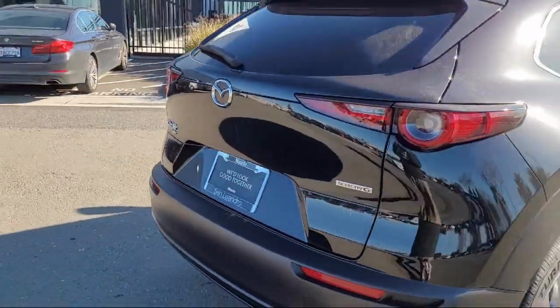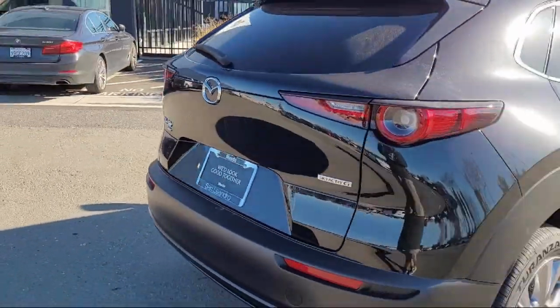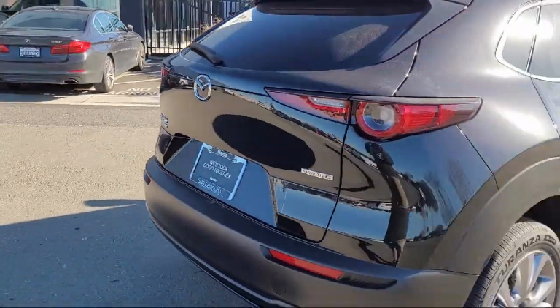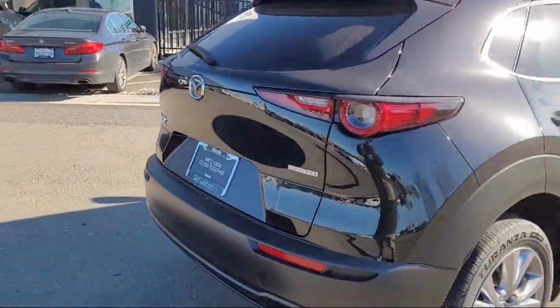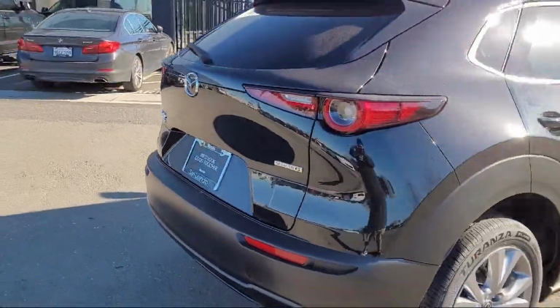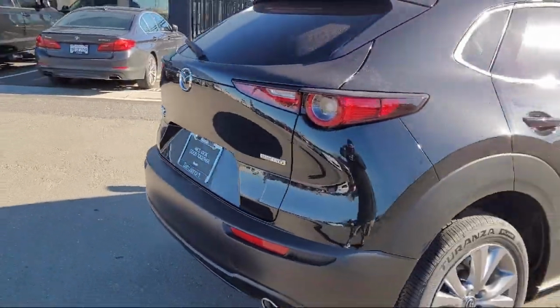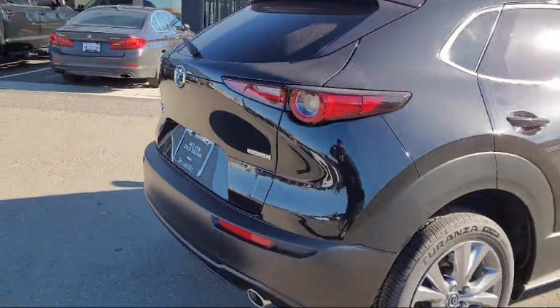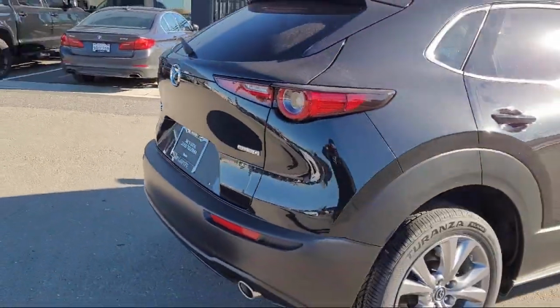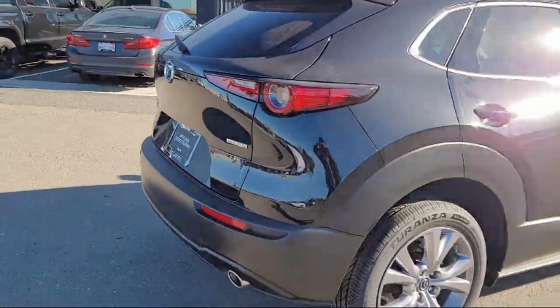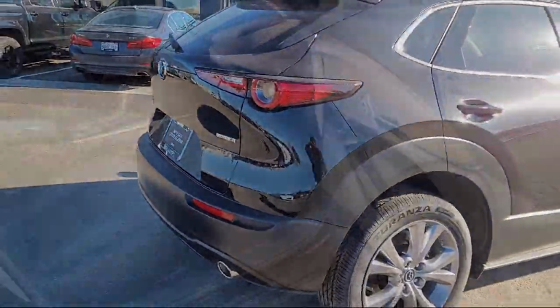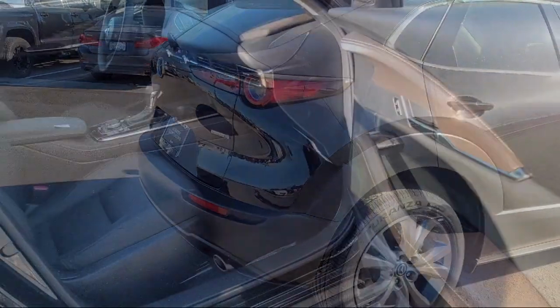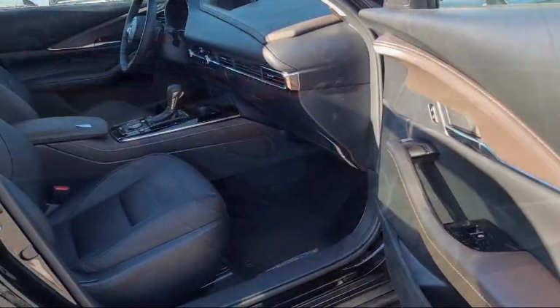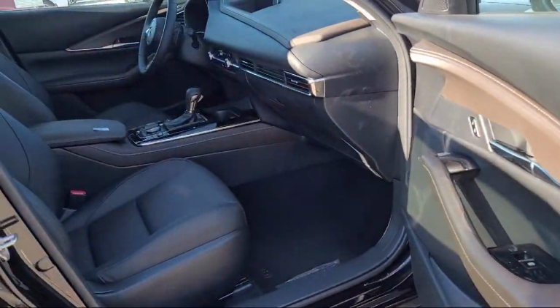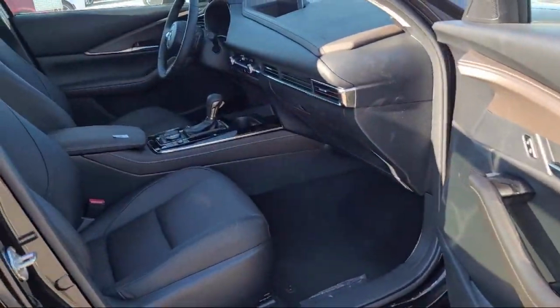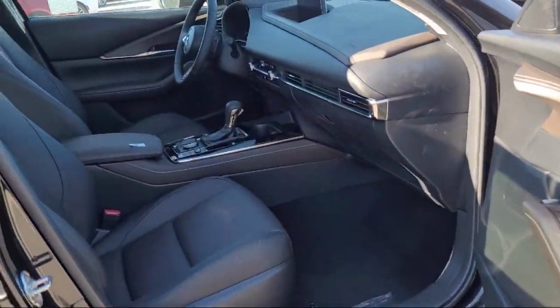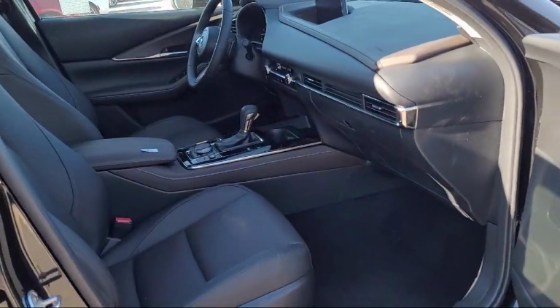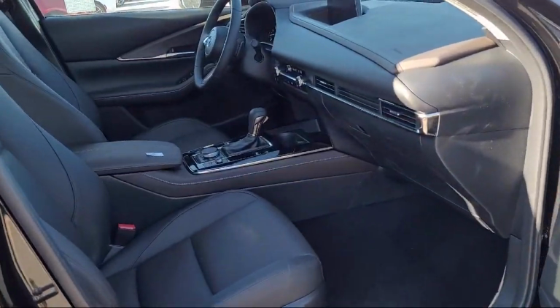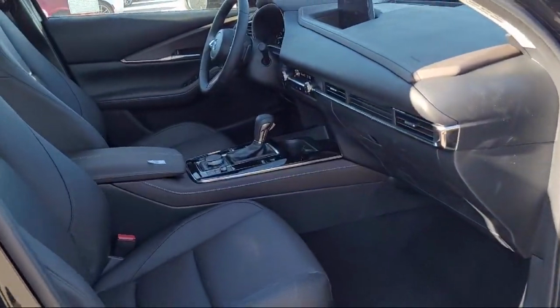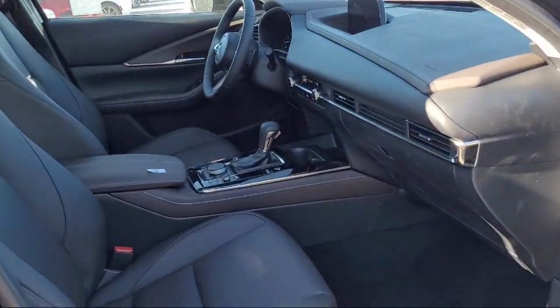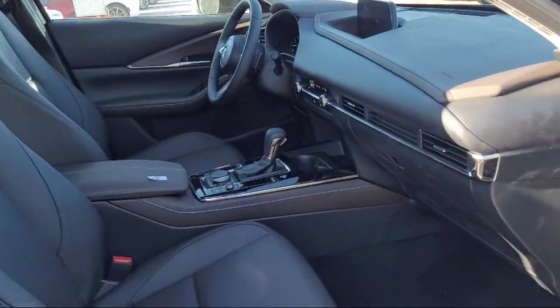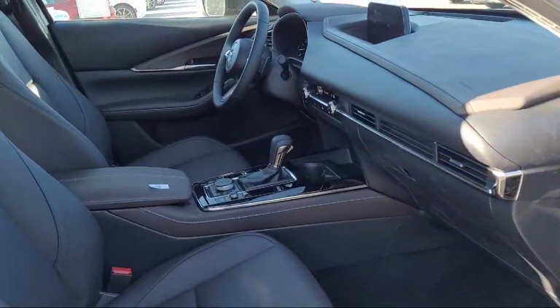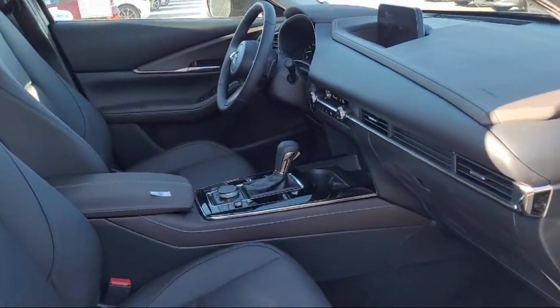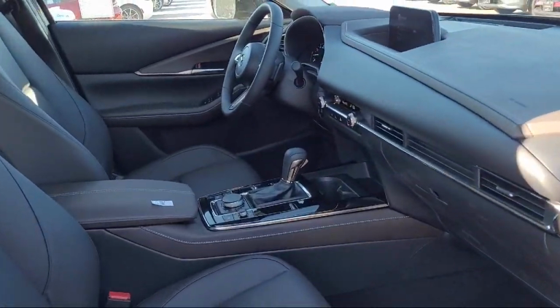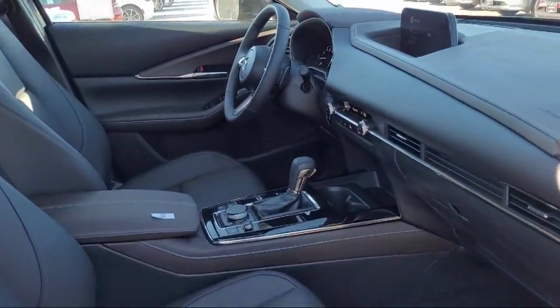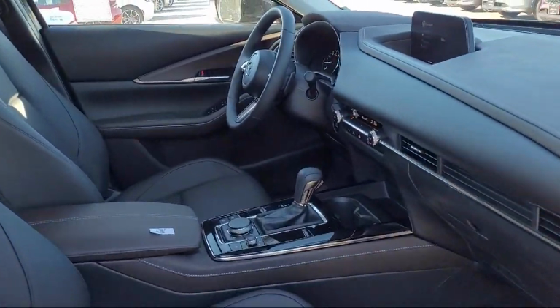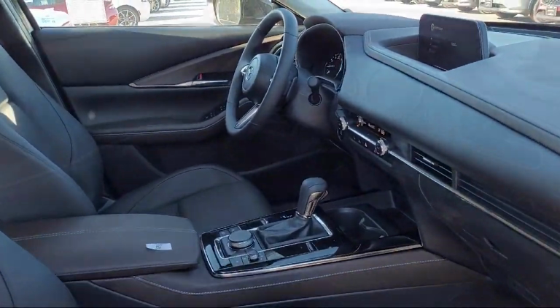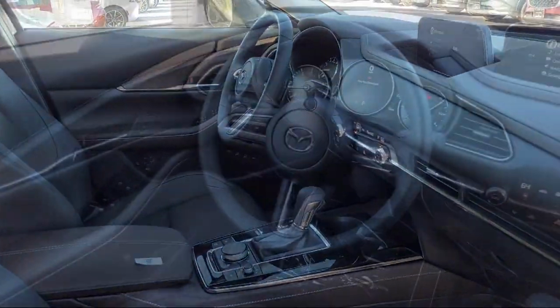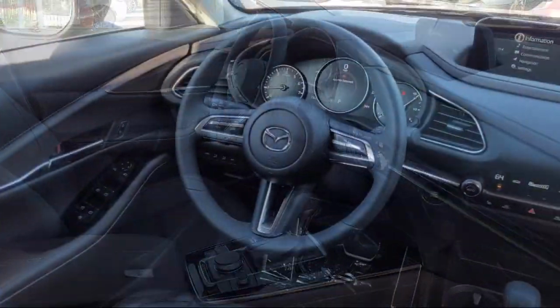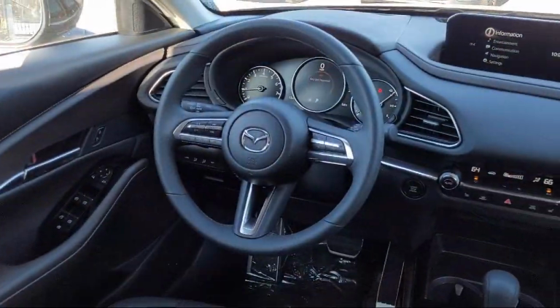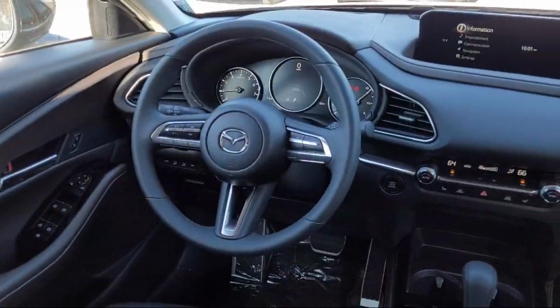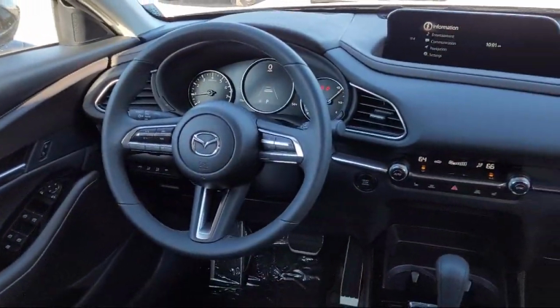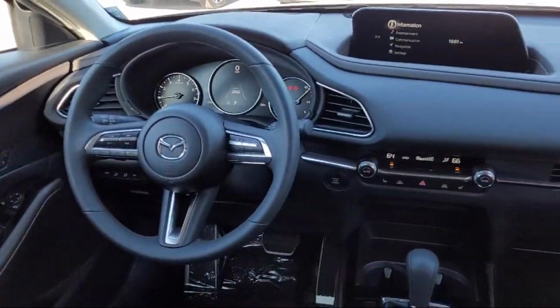Leather steering wheel with auto tilt away, electronic stability control, and rear spoiler.